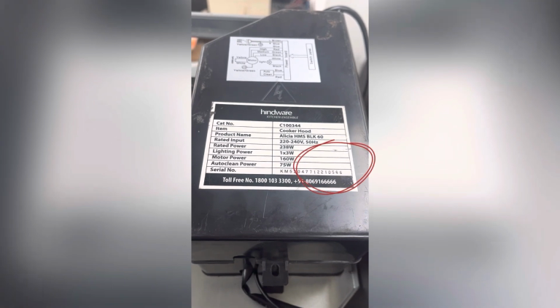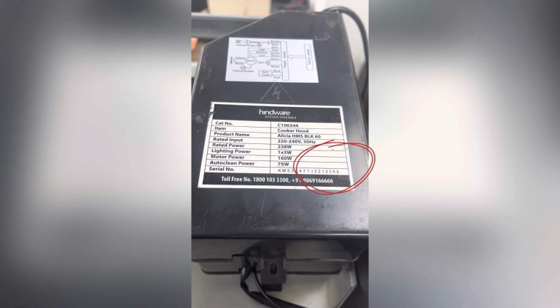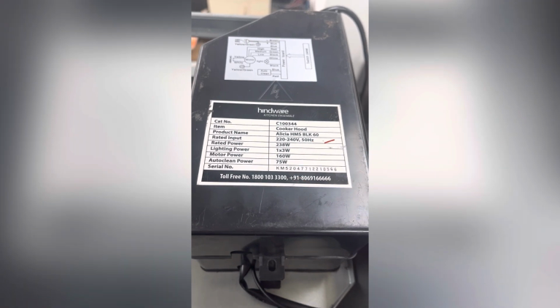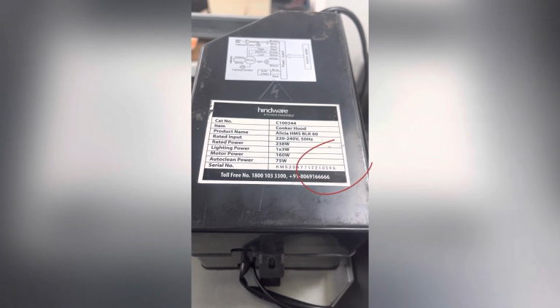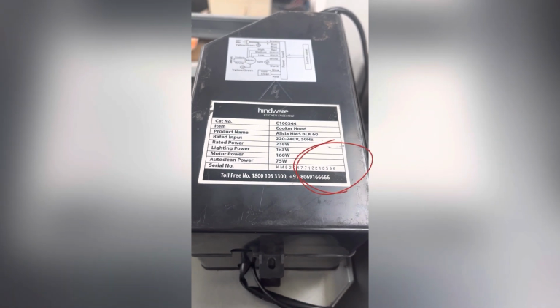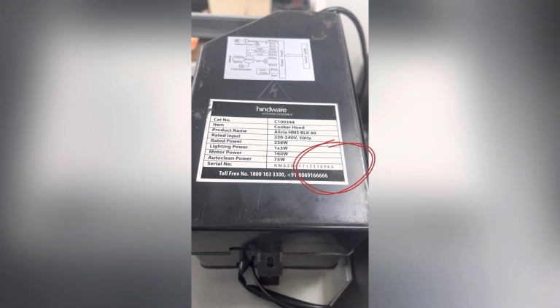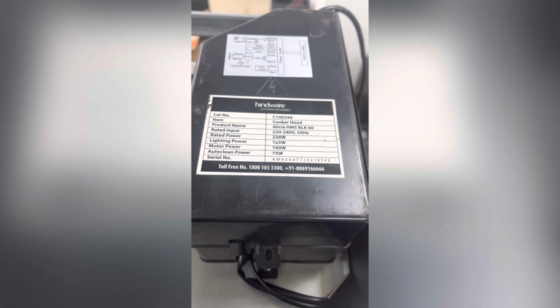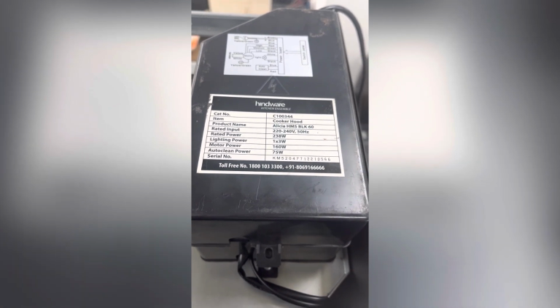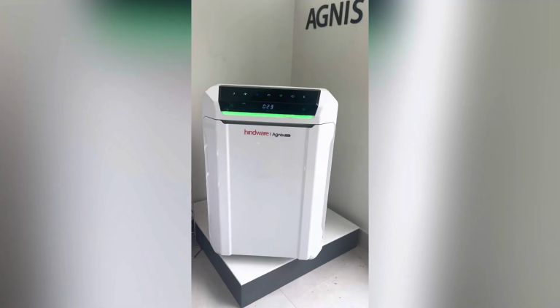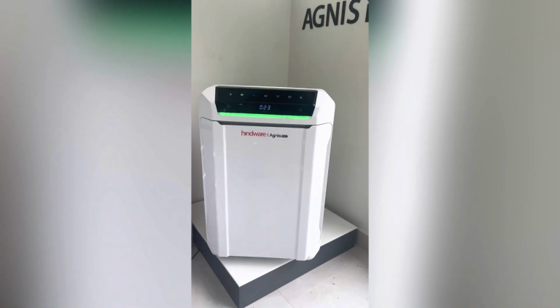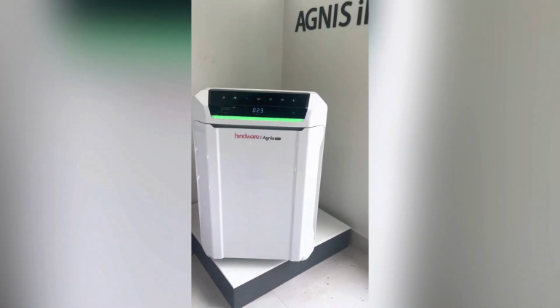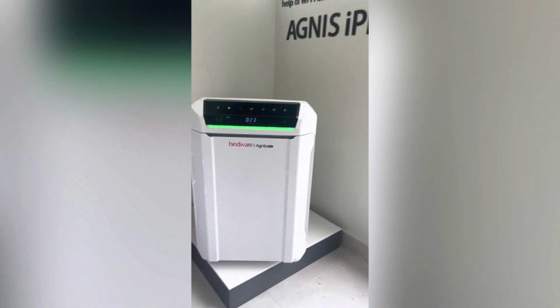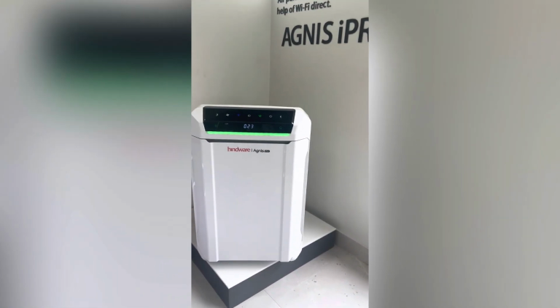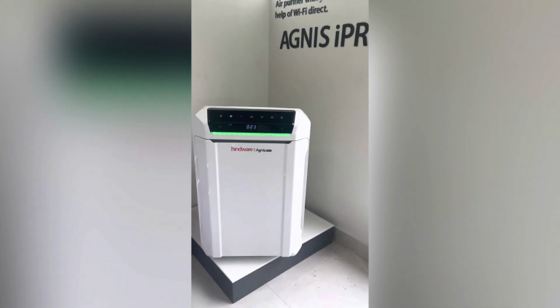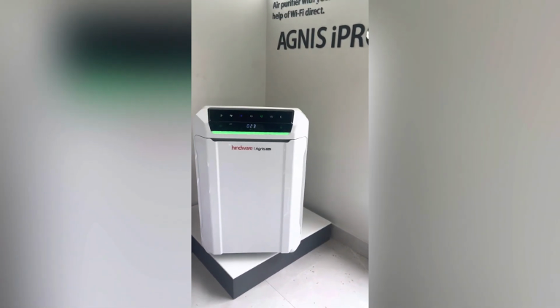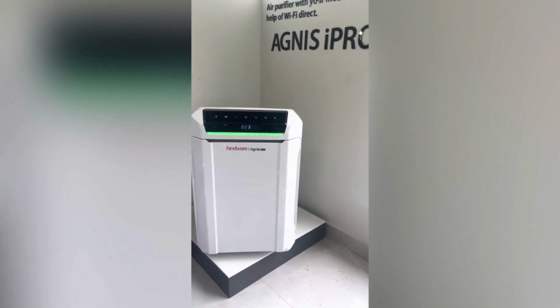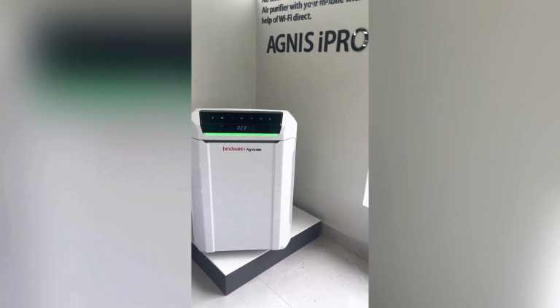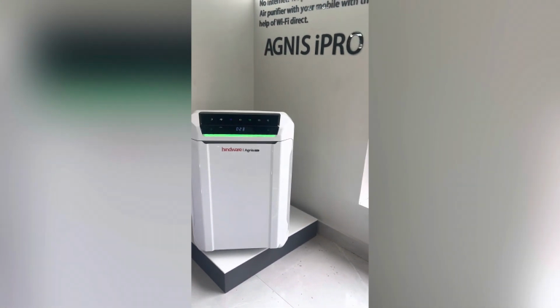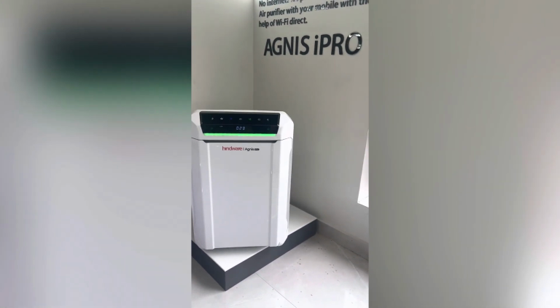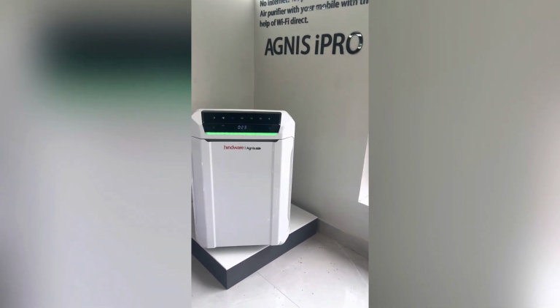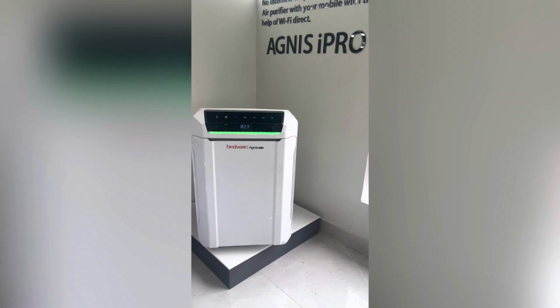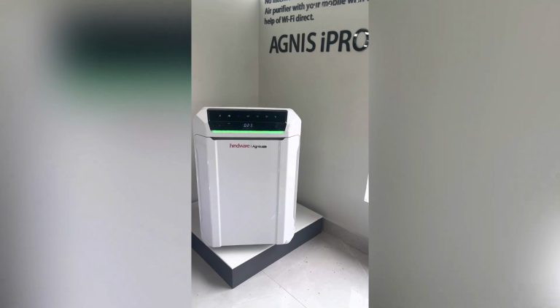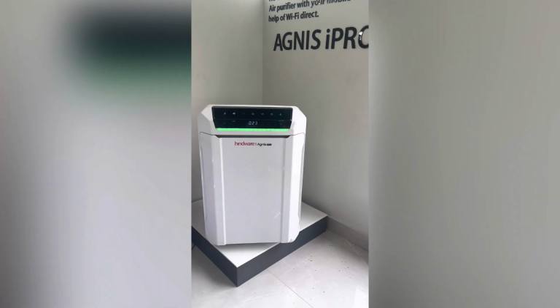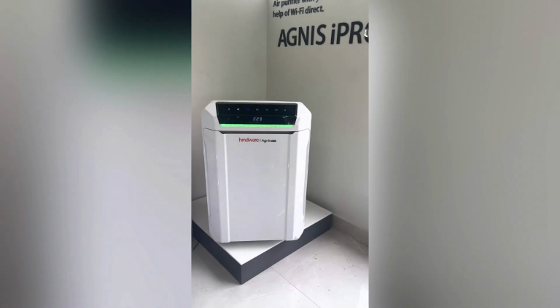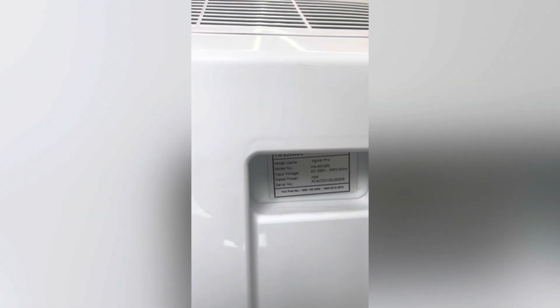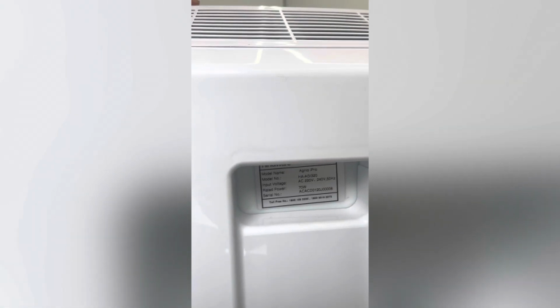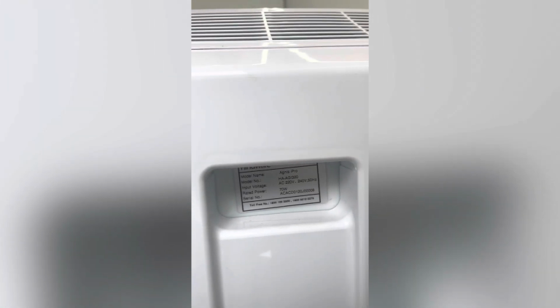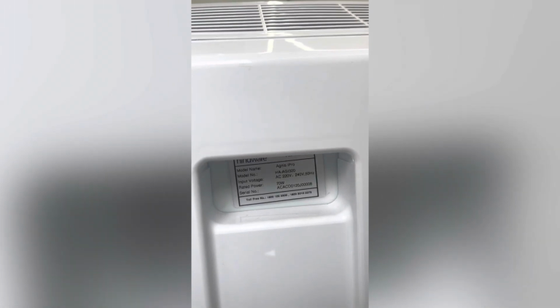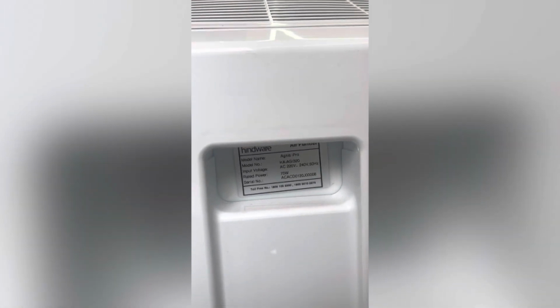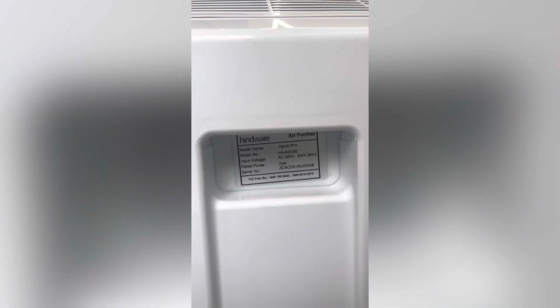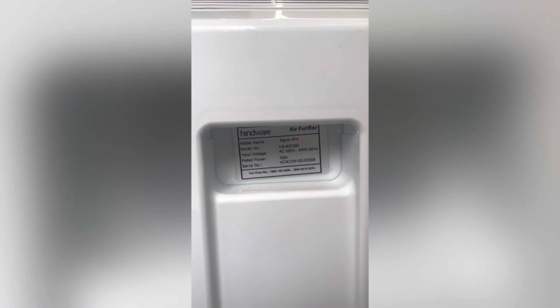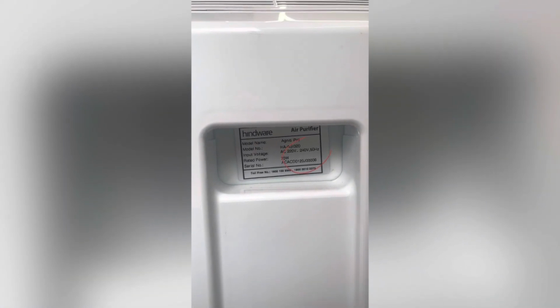This is the Agnes iPro smart air purifier. The serial number can be seen at the back side of the product.